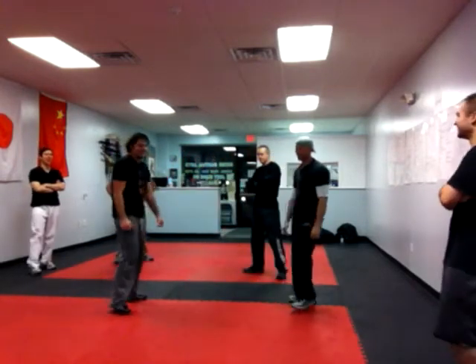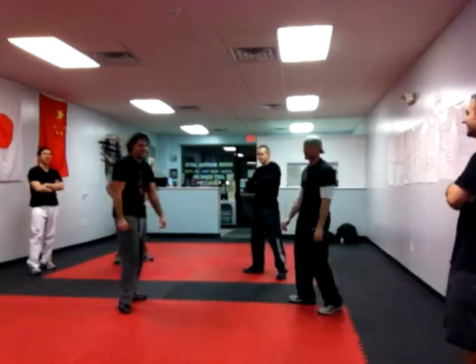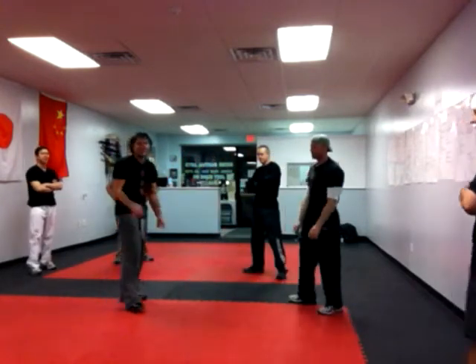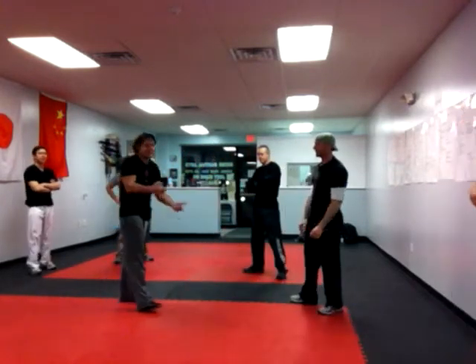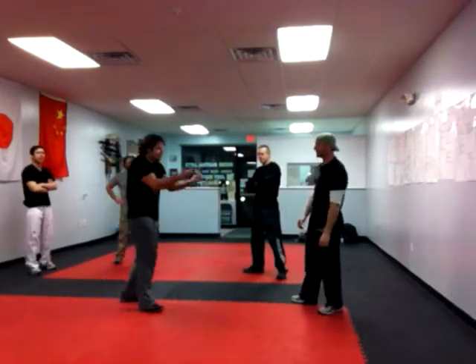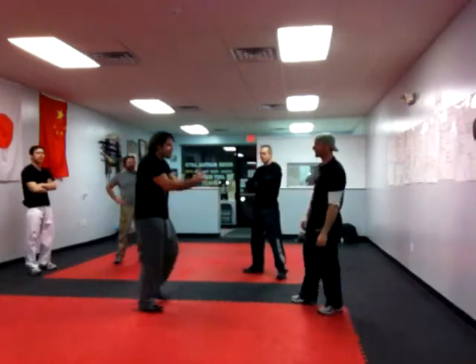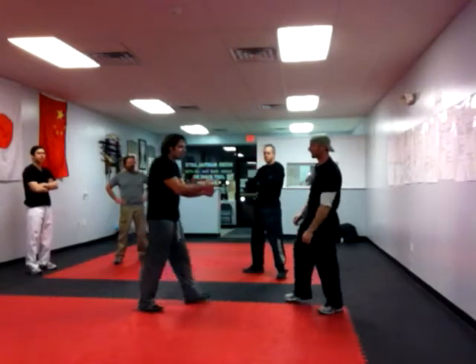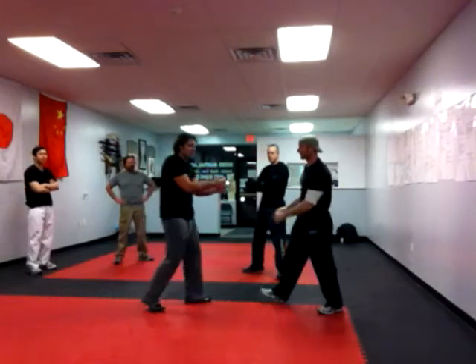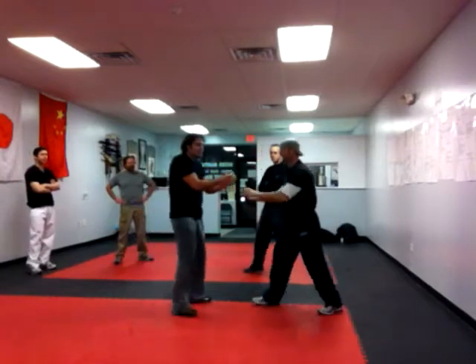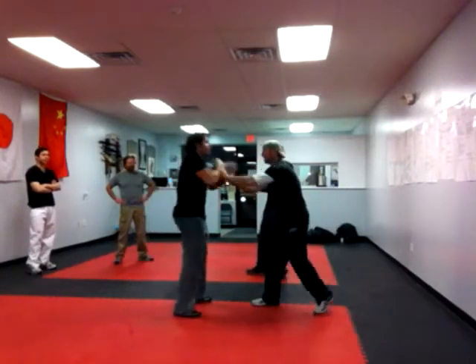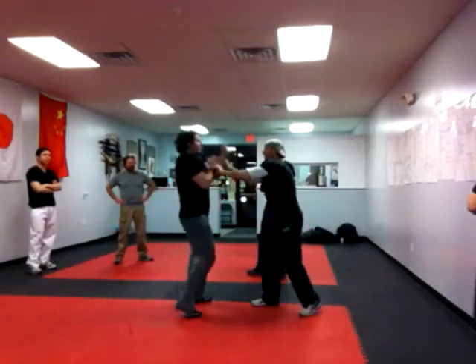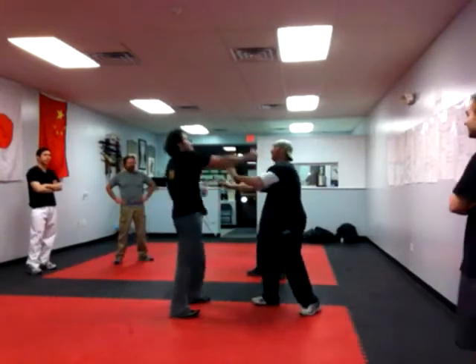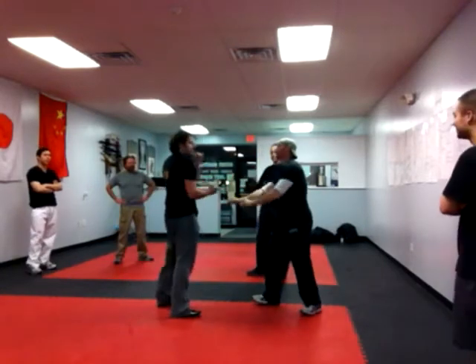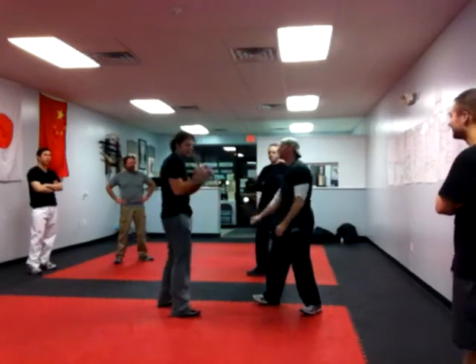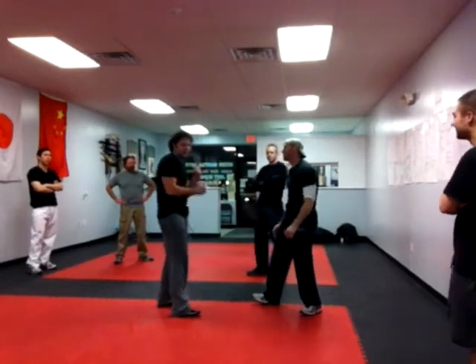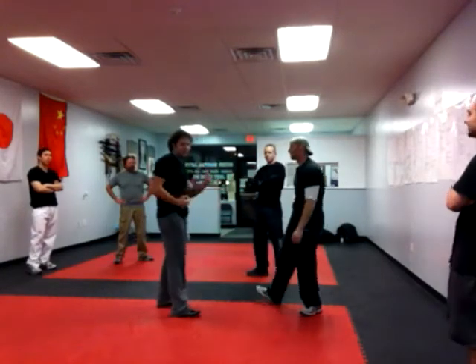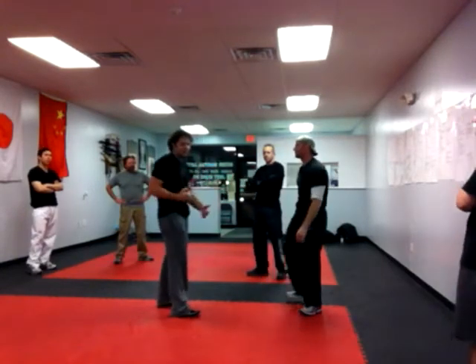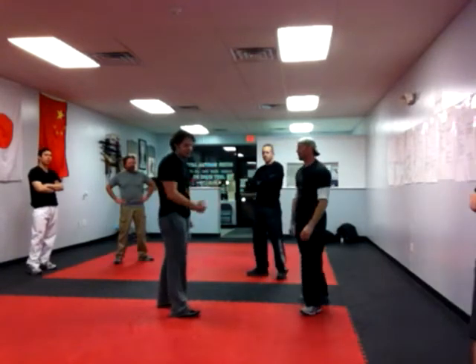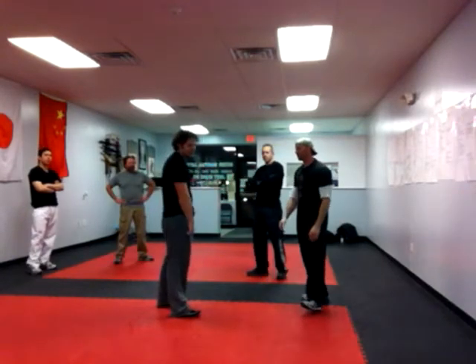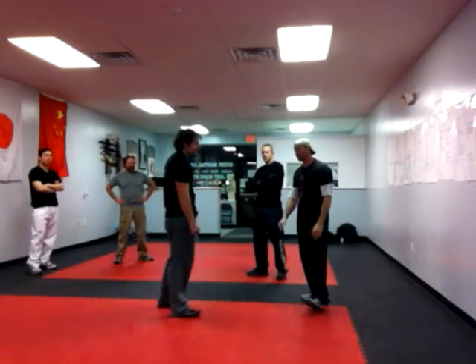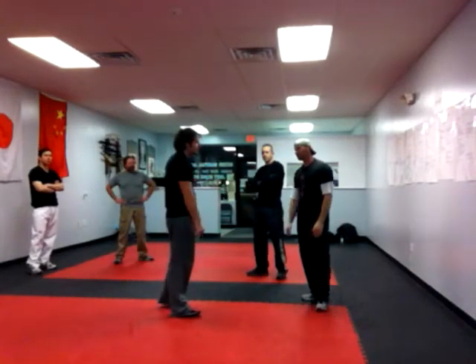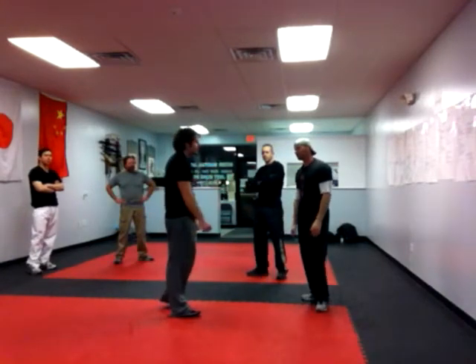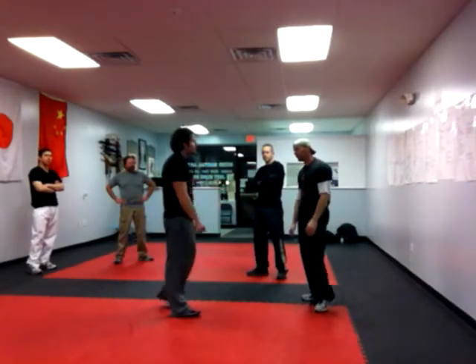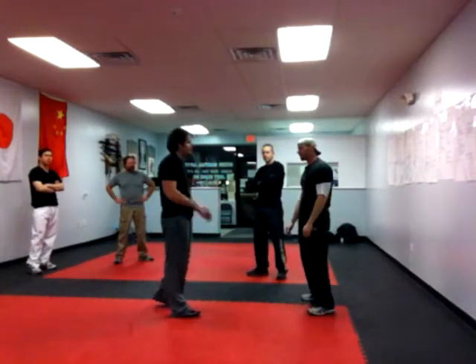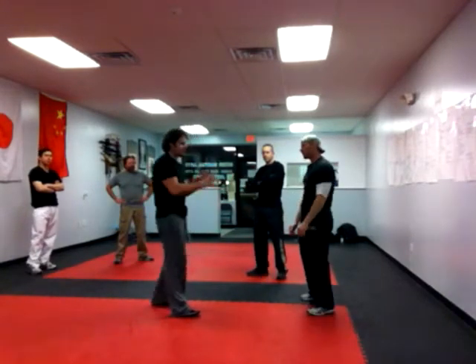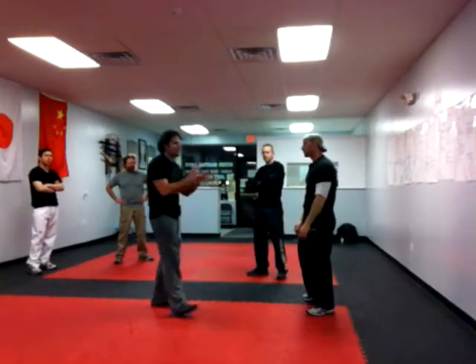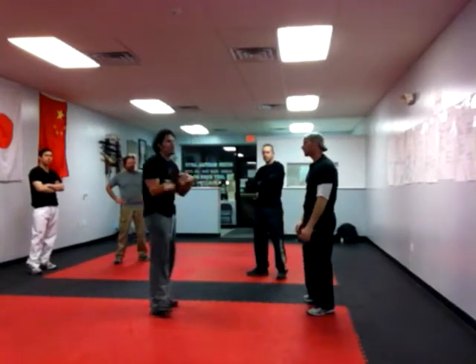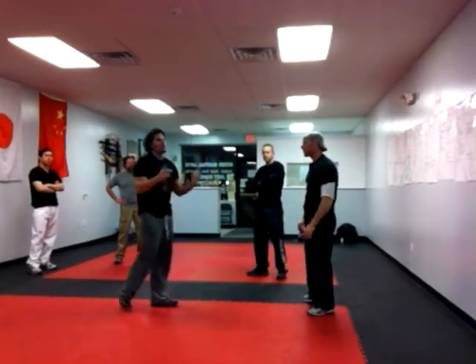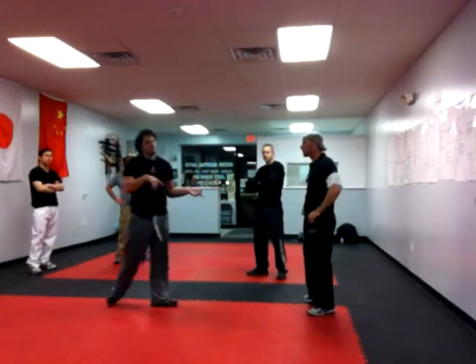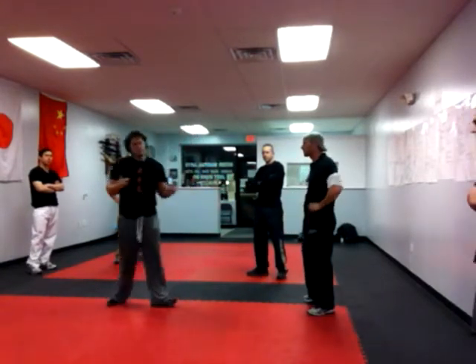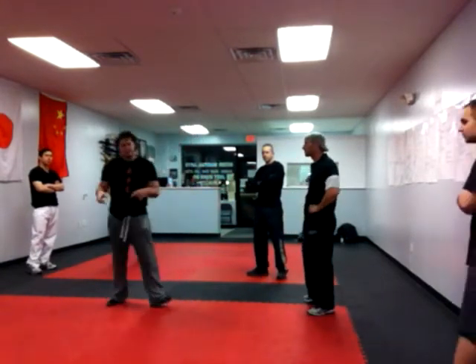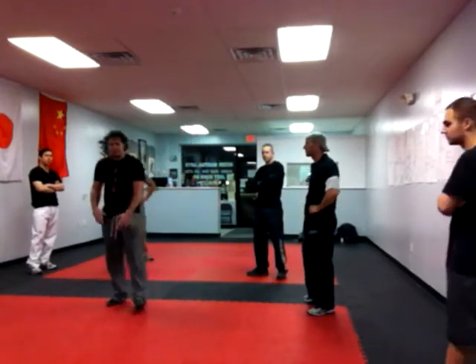So any time somebody comes up and grabs you, I'm just going to start popping them in the face. Go back and forth.